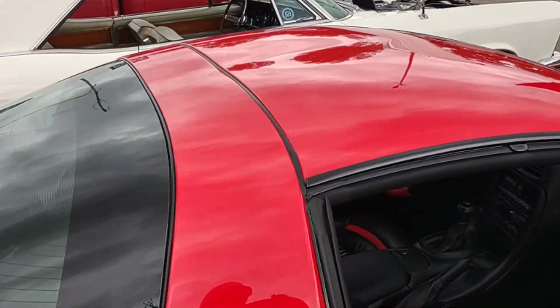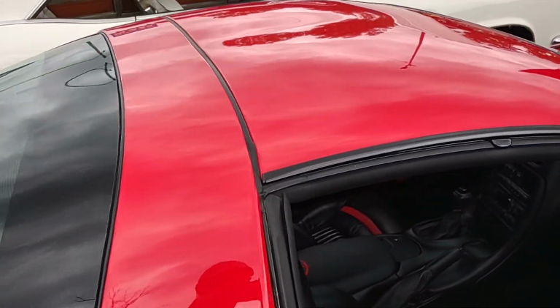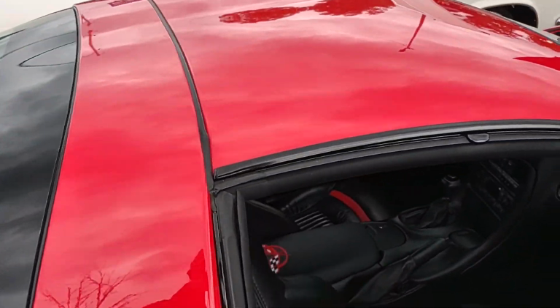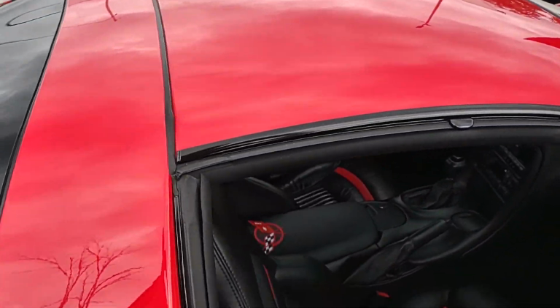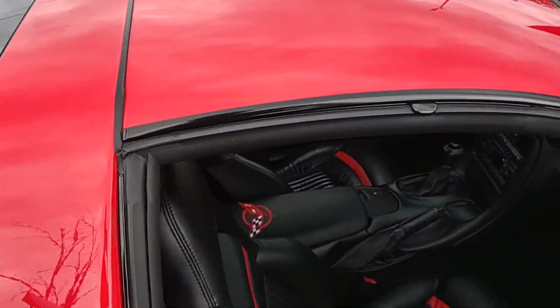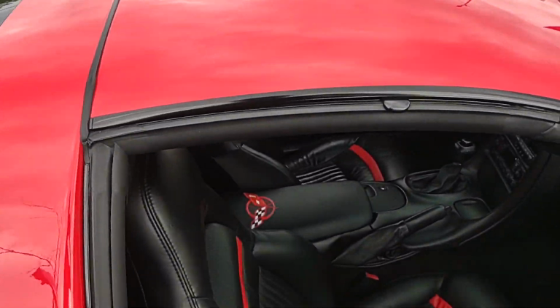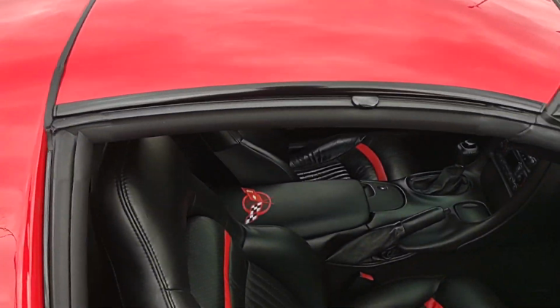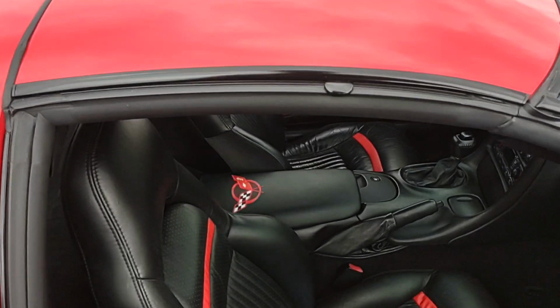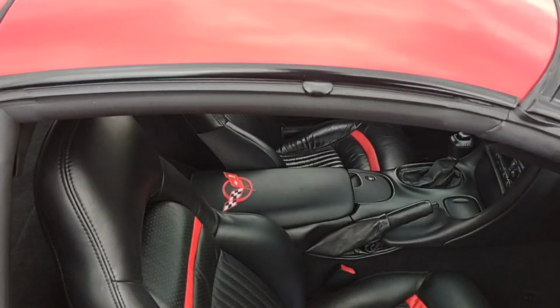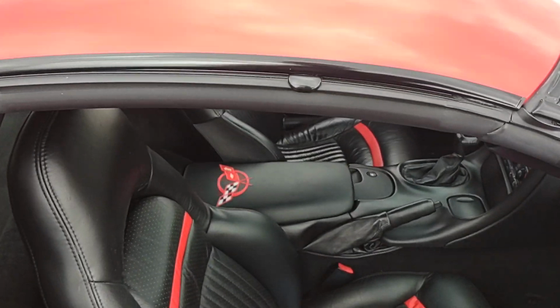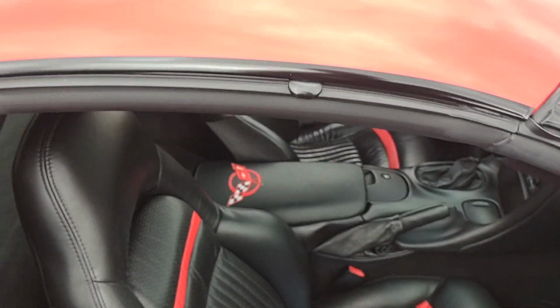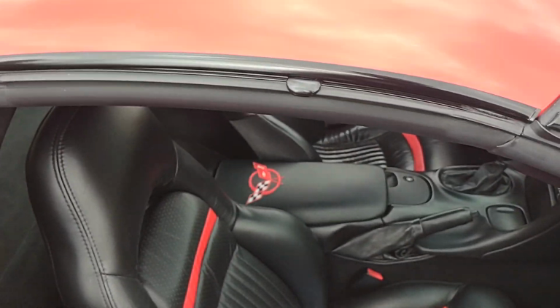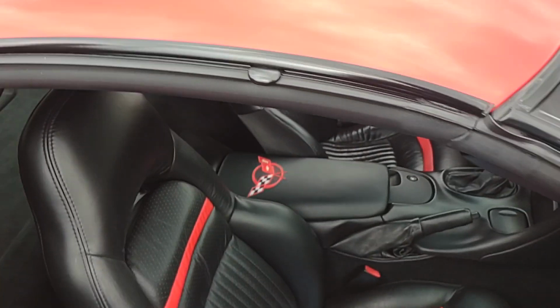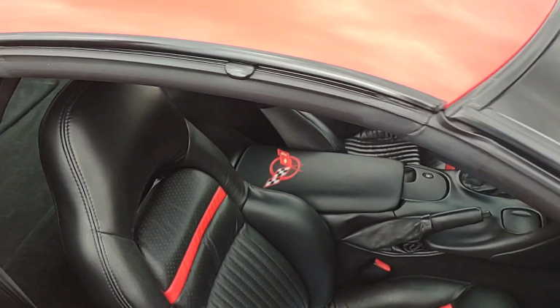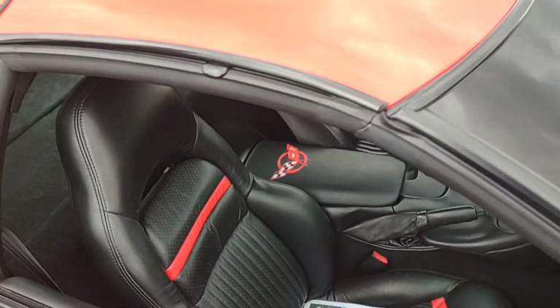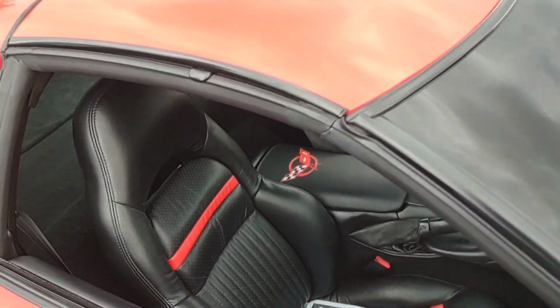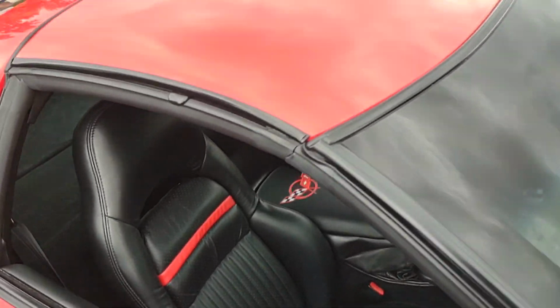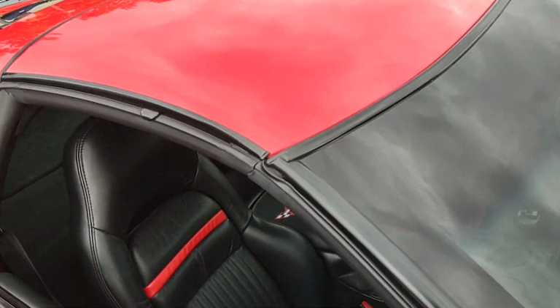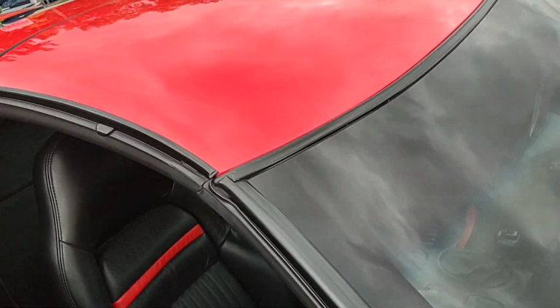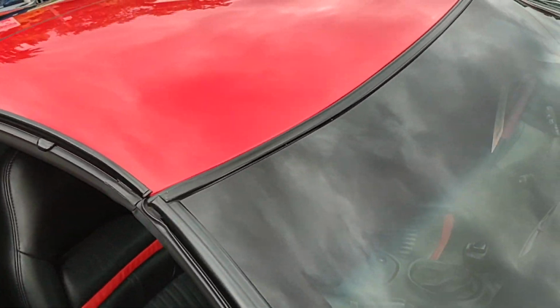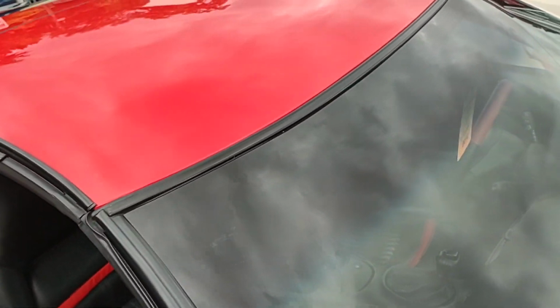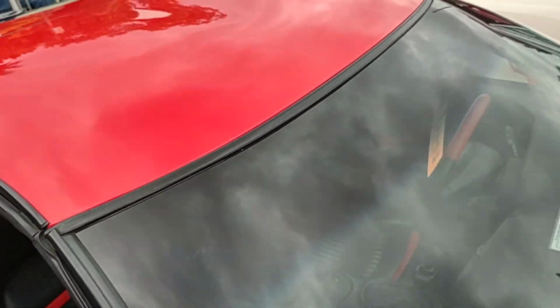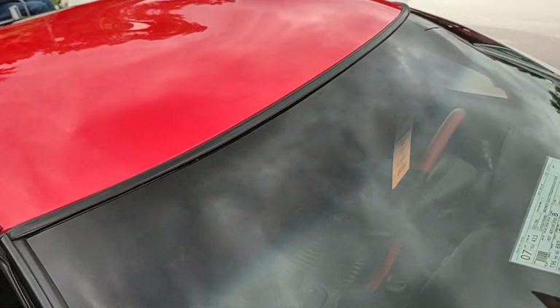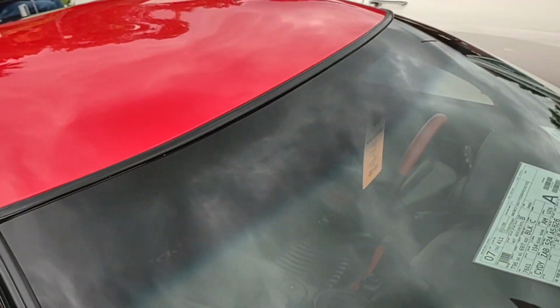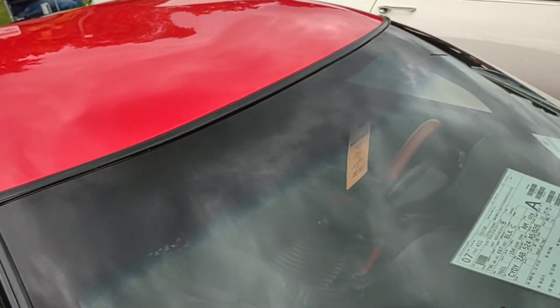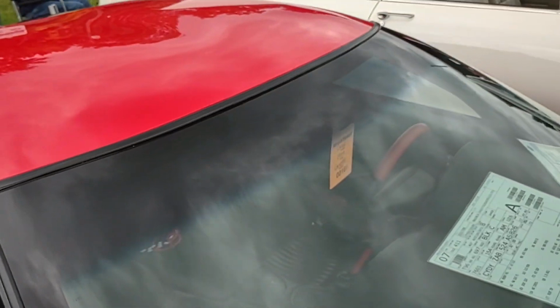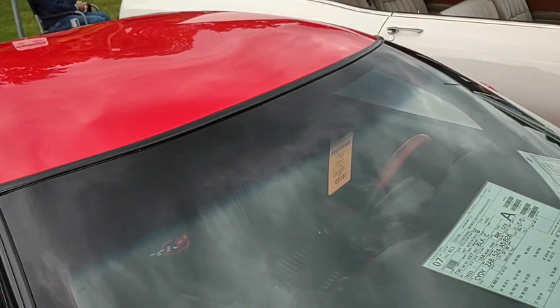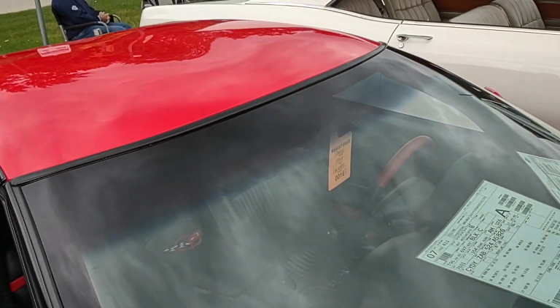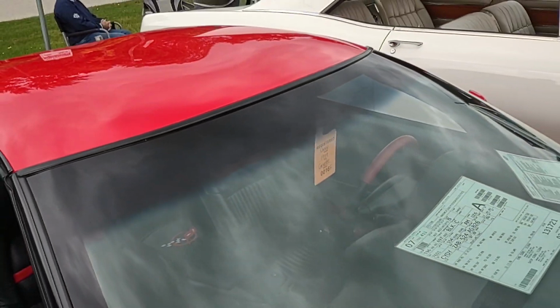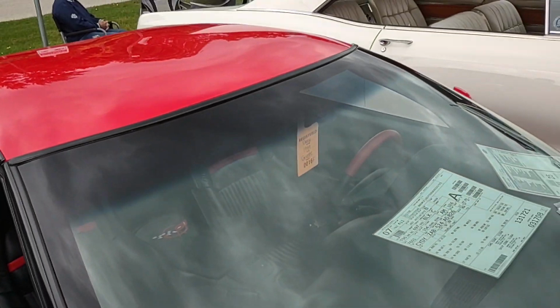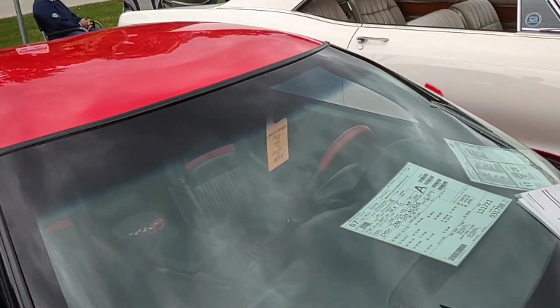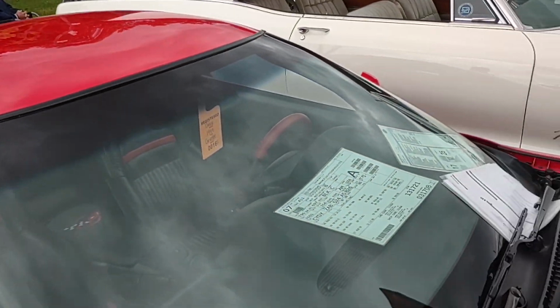You're not gonna find a flaw in this C5, everybody.